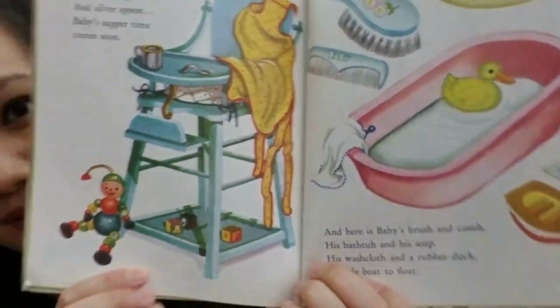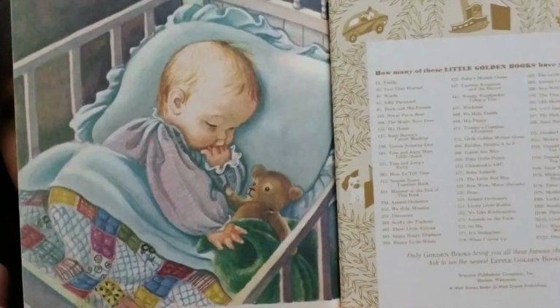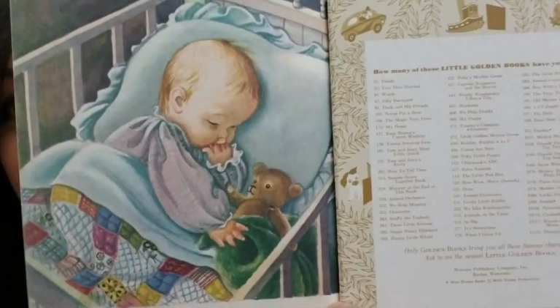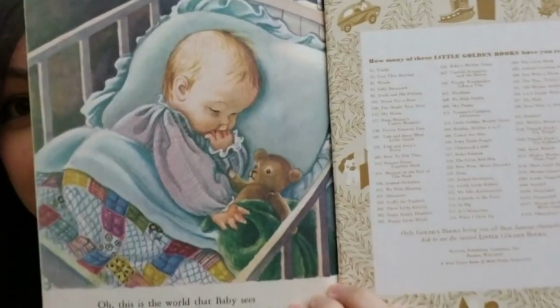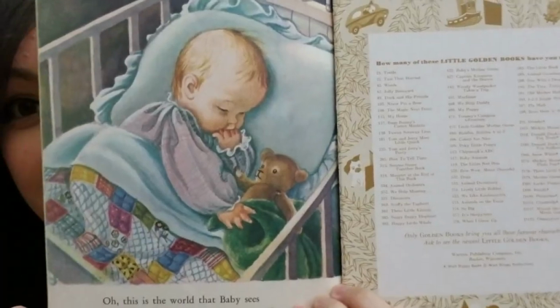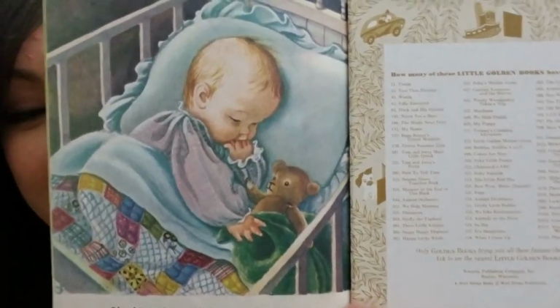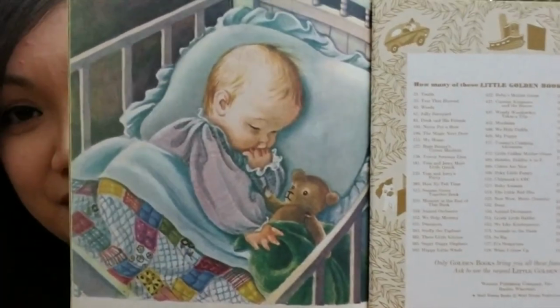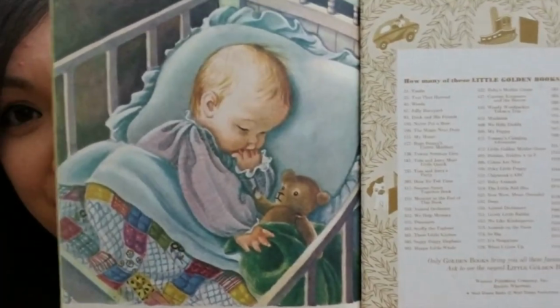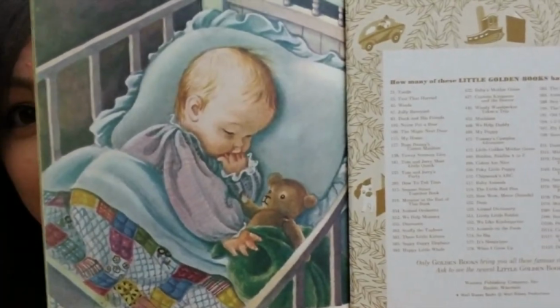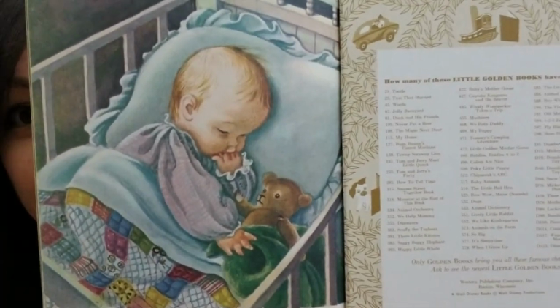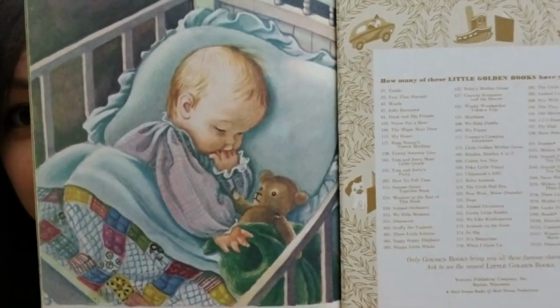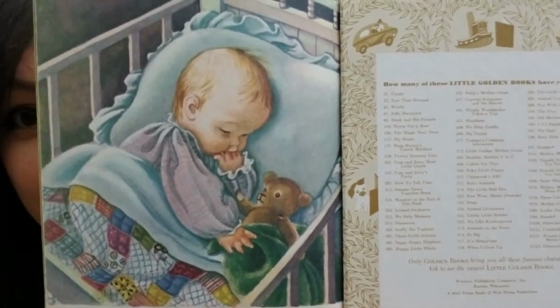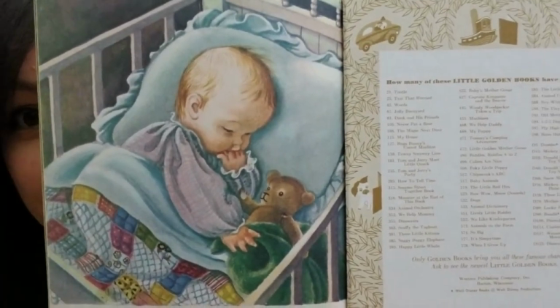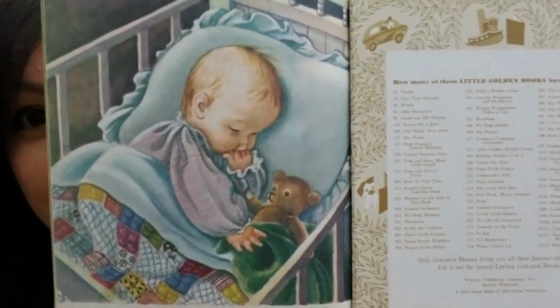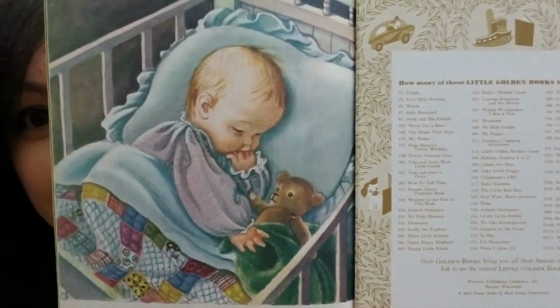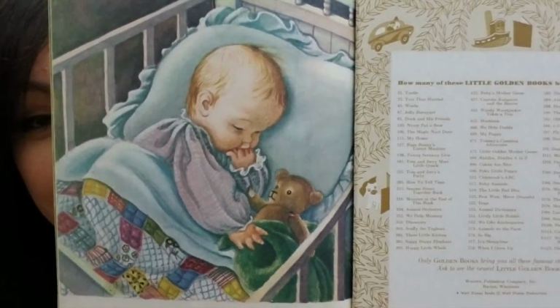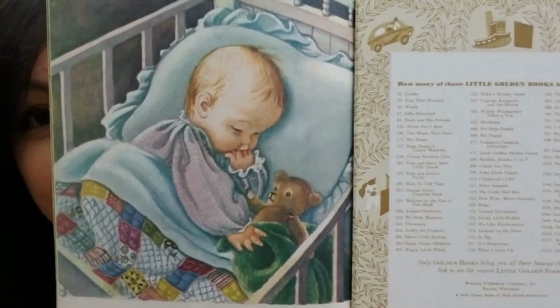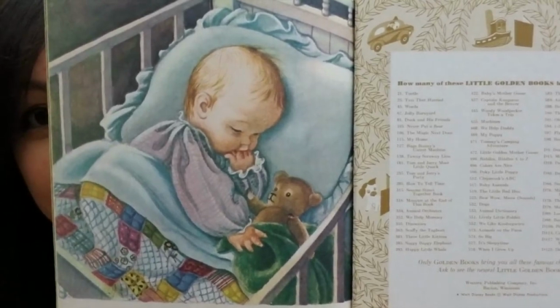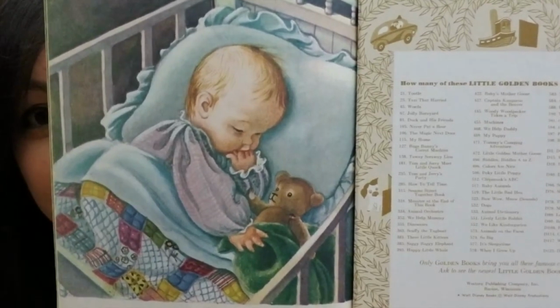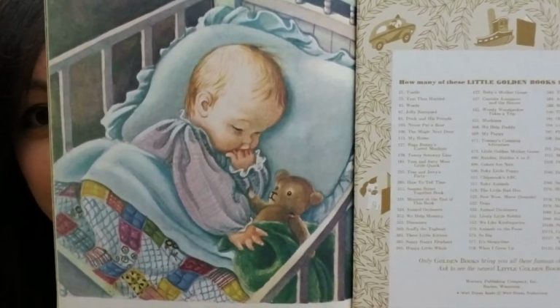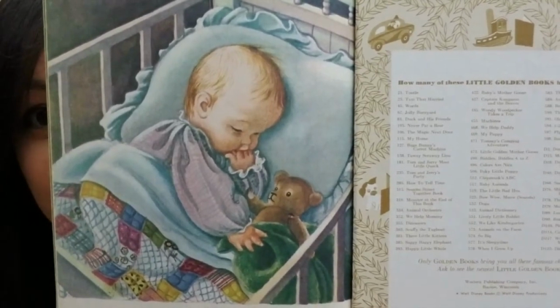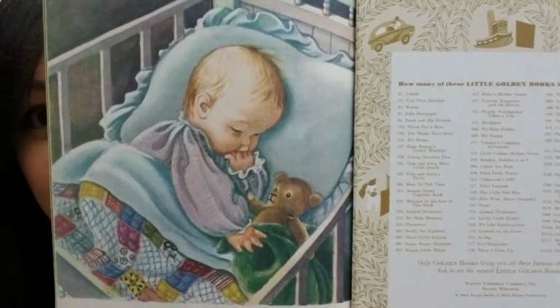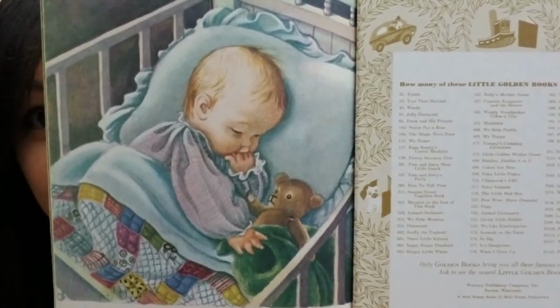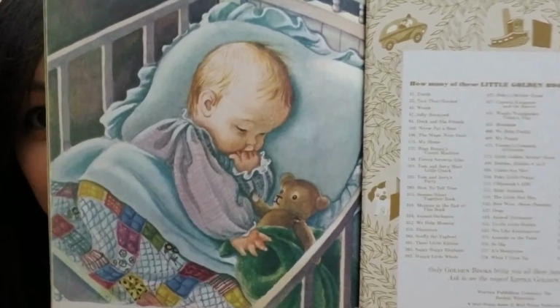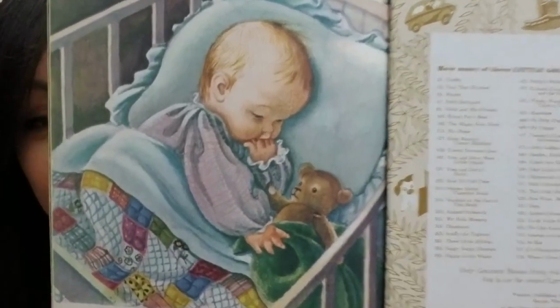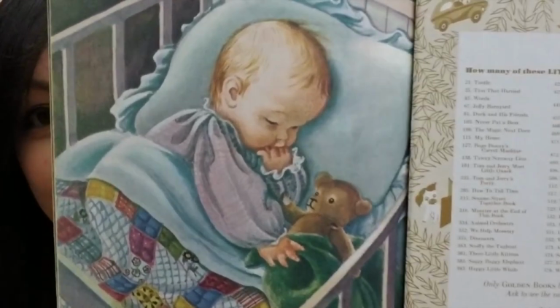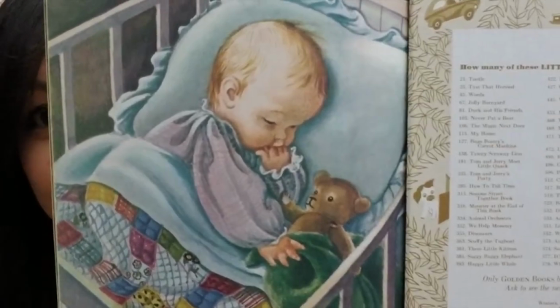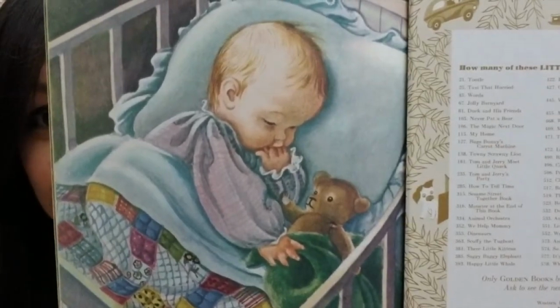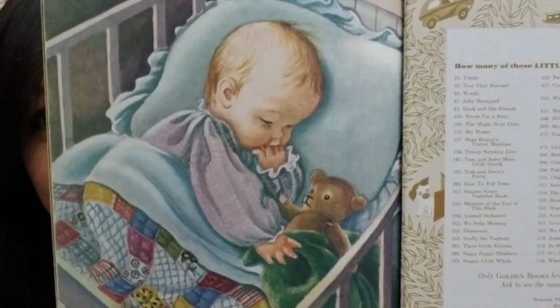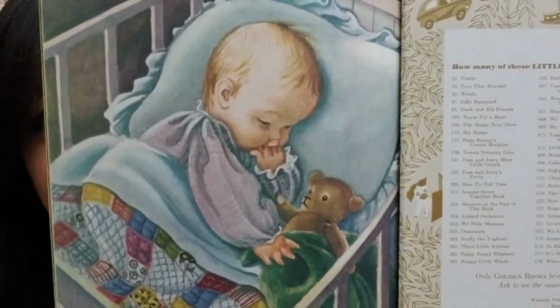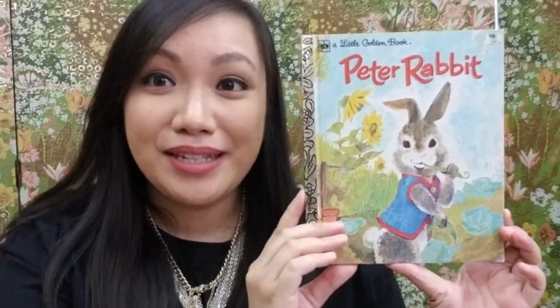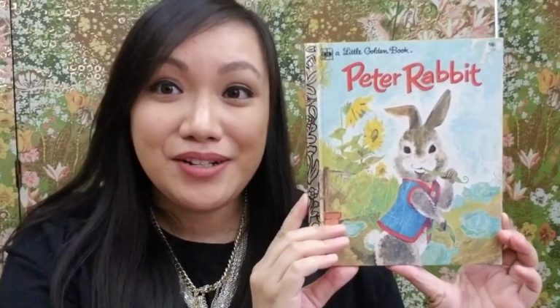There's a little ducky, a pink top, the baby's high chair — so cute. And then the end of the book has a baby with a little teddy bear. So precious.